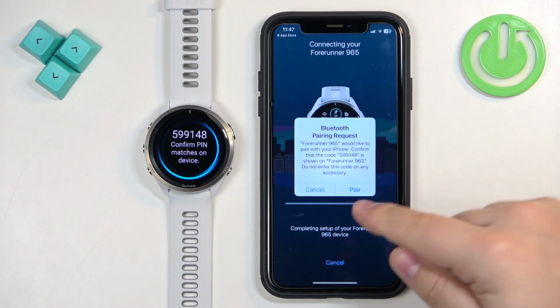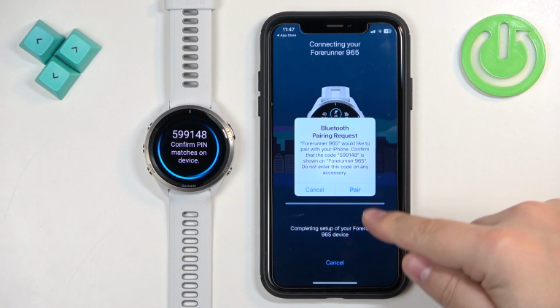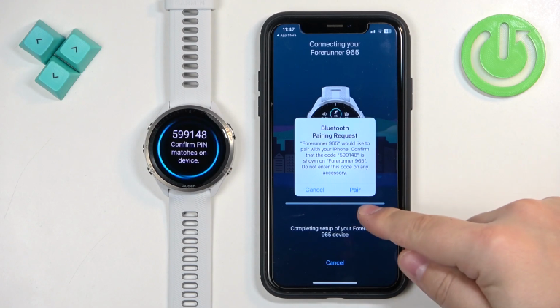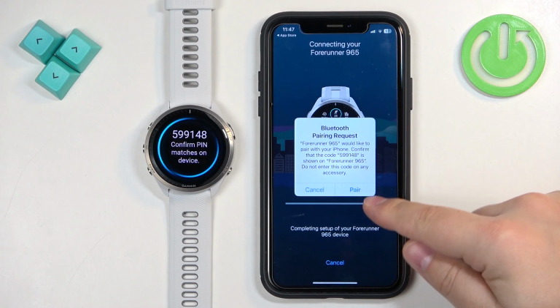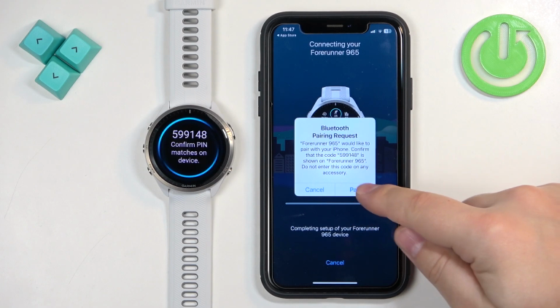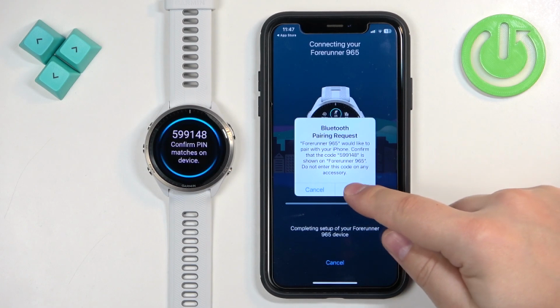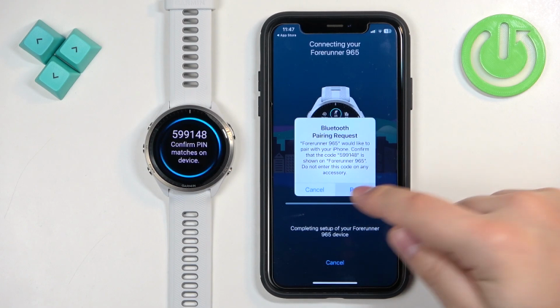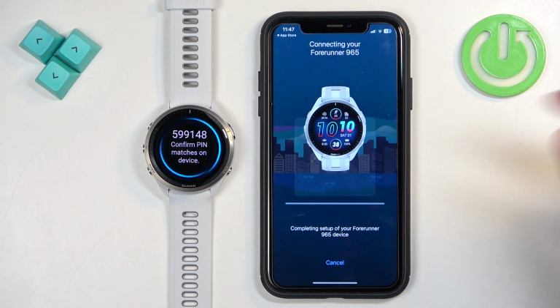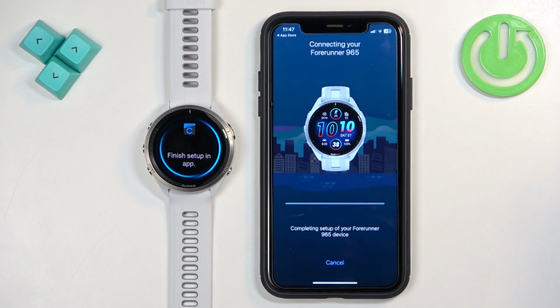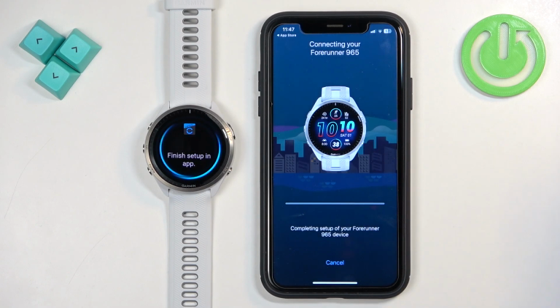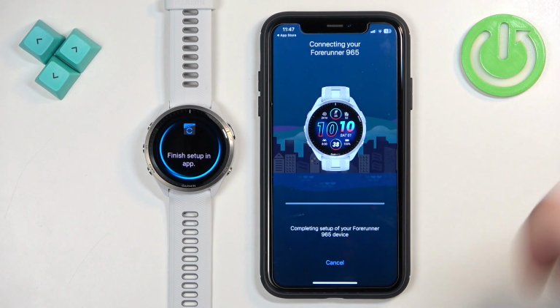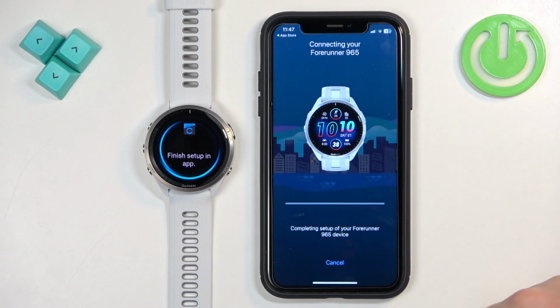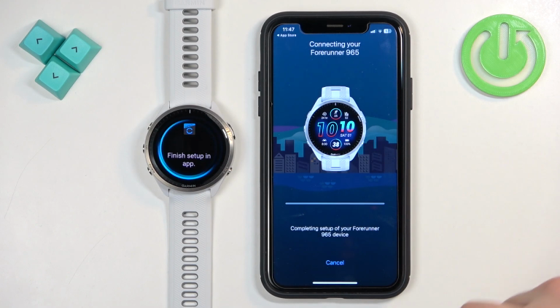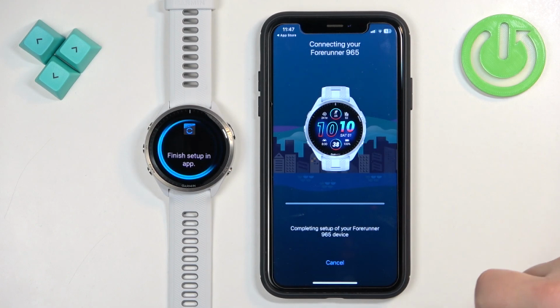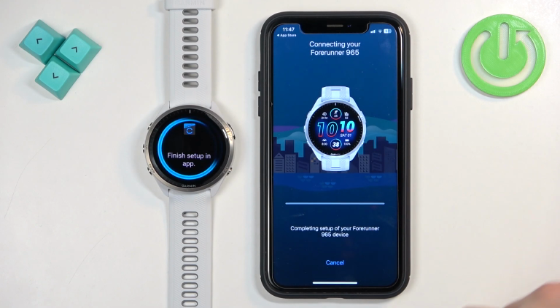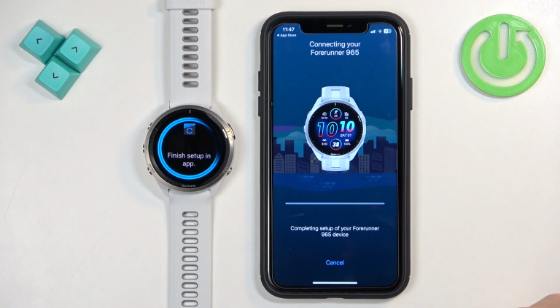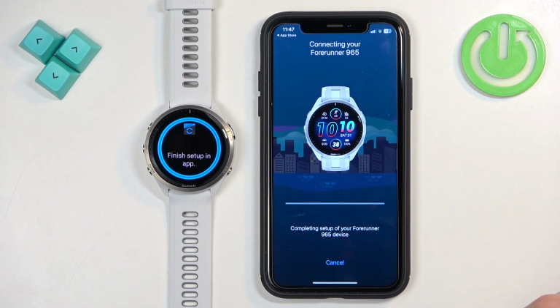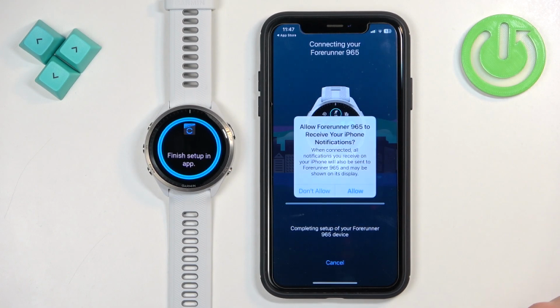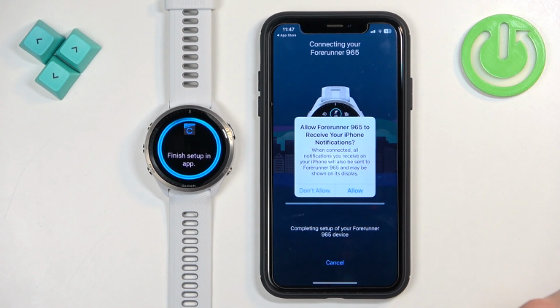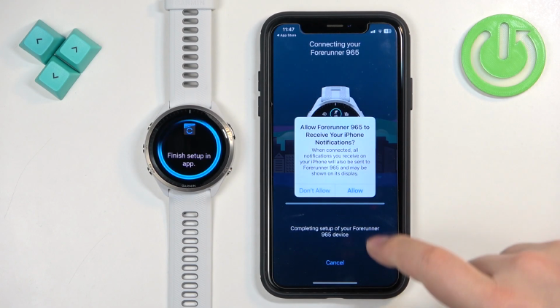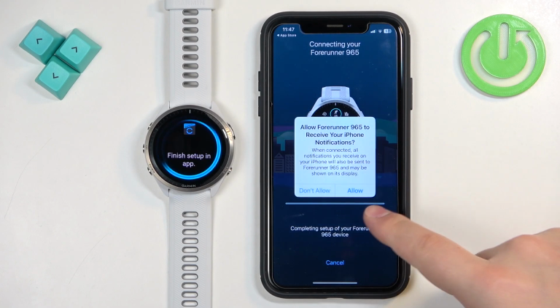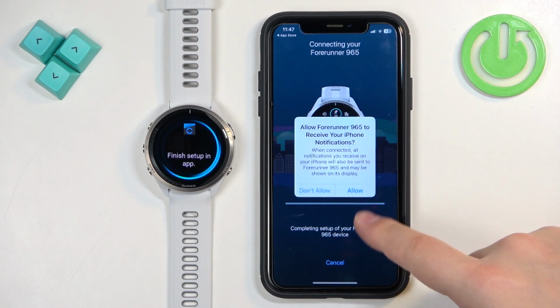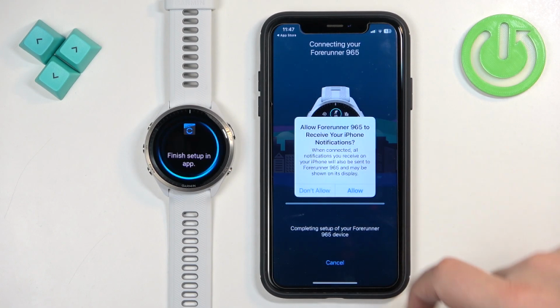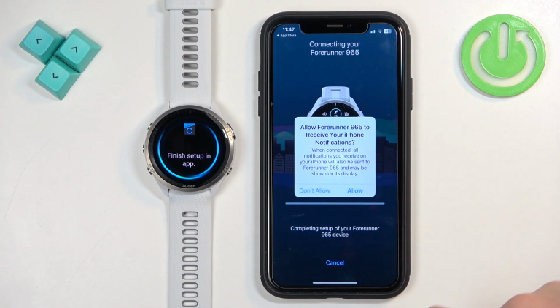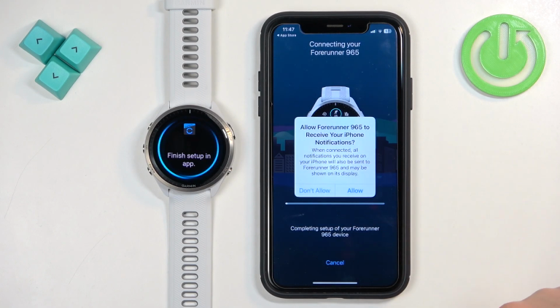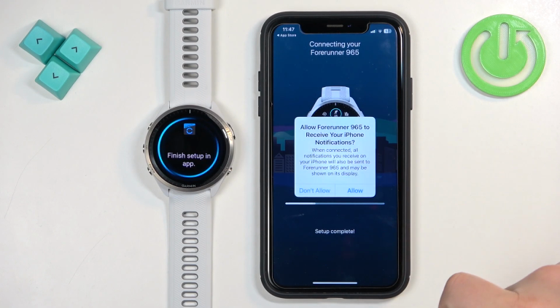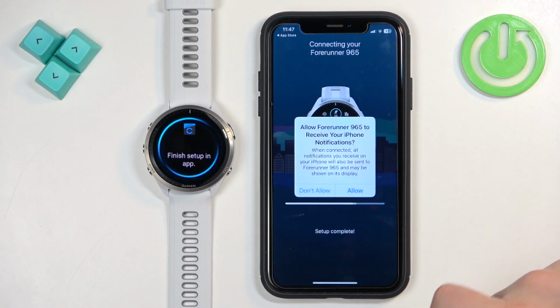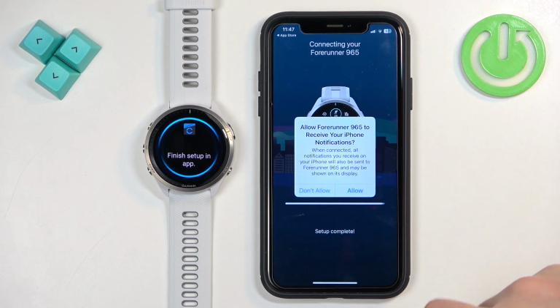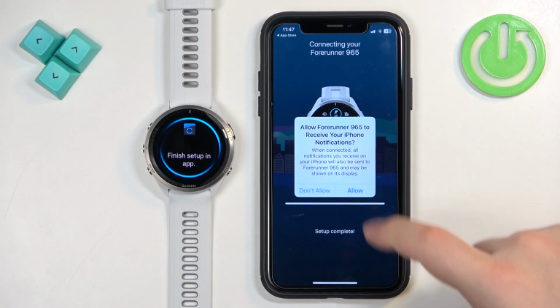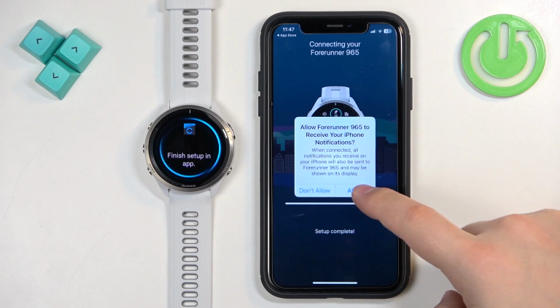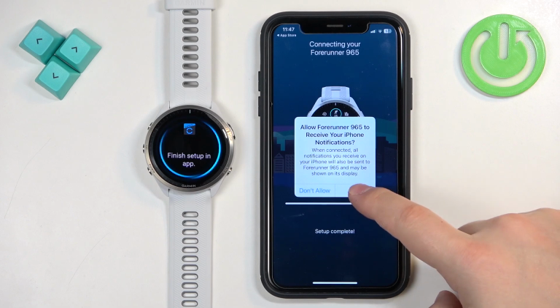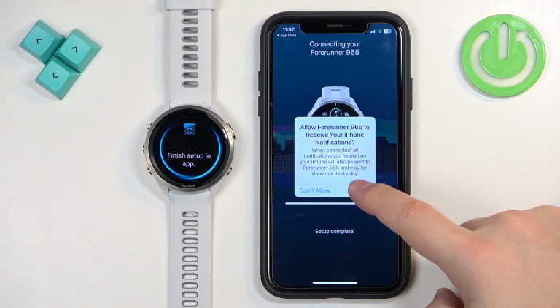If the app detects your watch, tap Connected. If you see a pop-up asking to pair, tap Pair. Then allow or deny the notification permission as preferred.